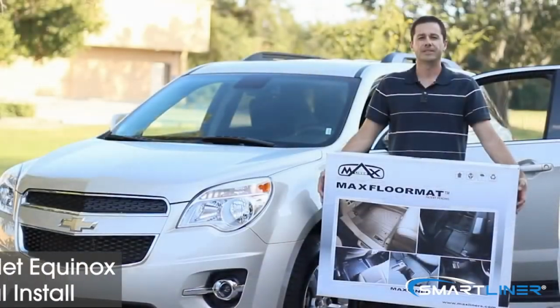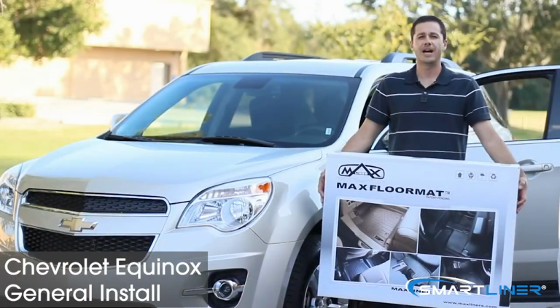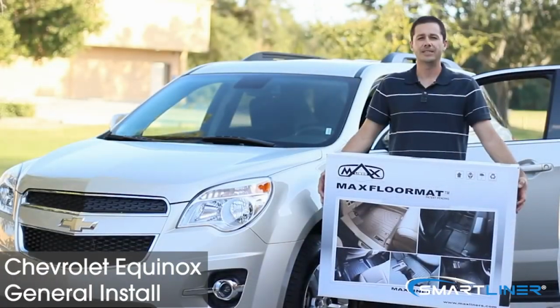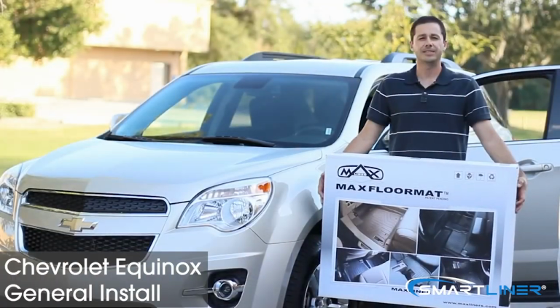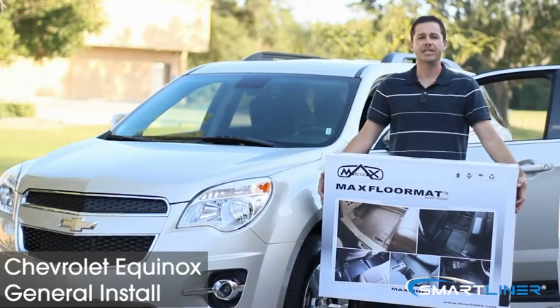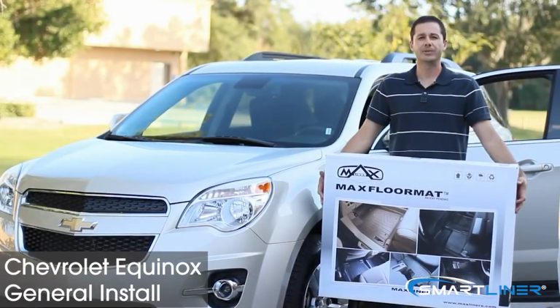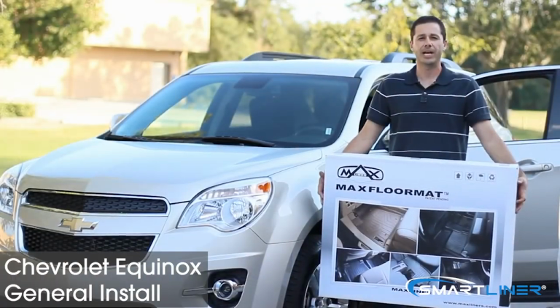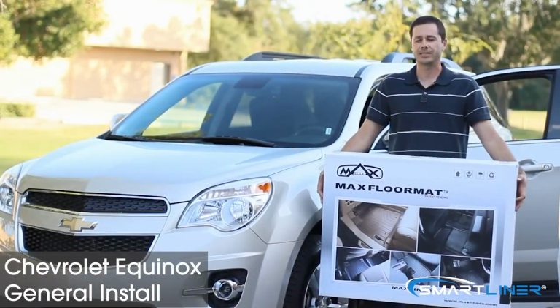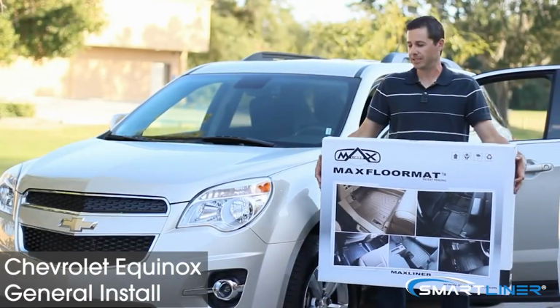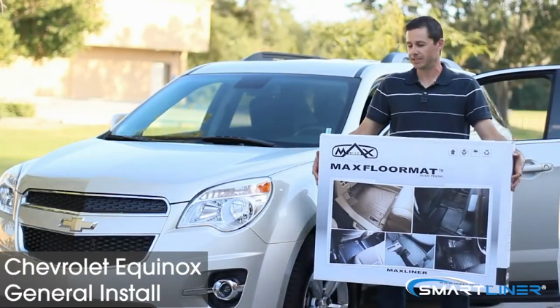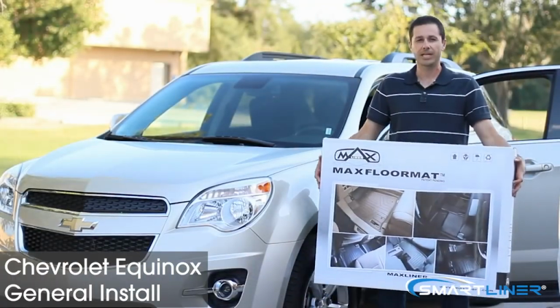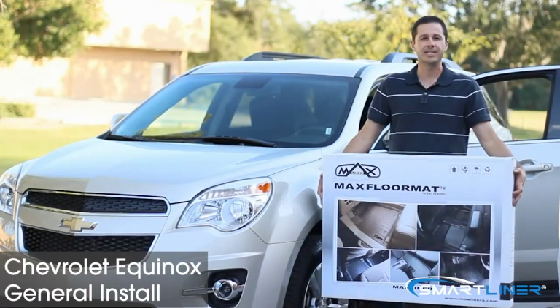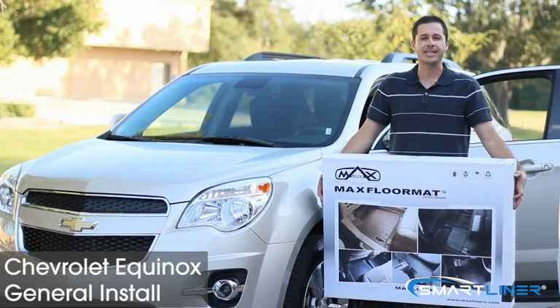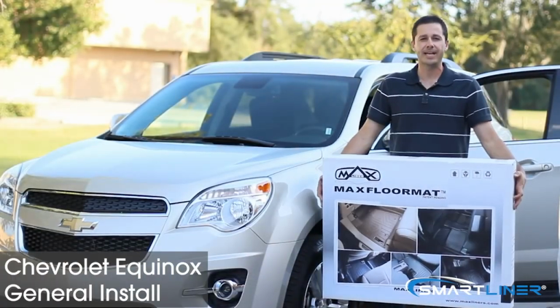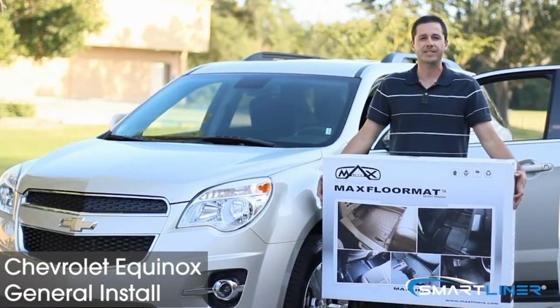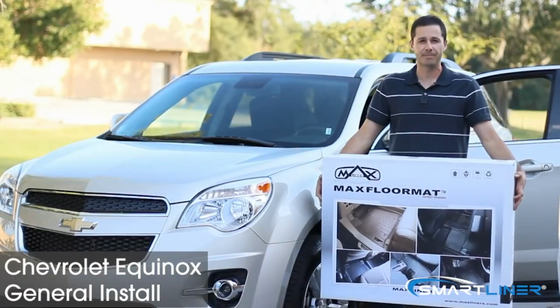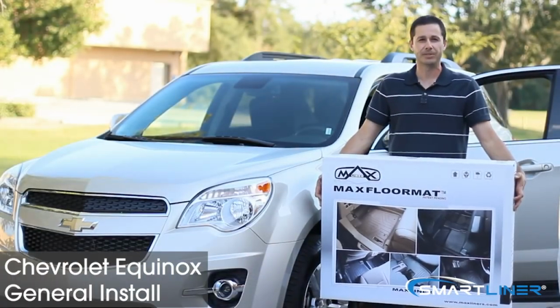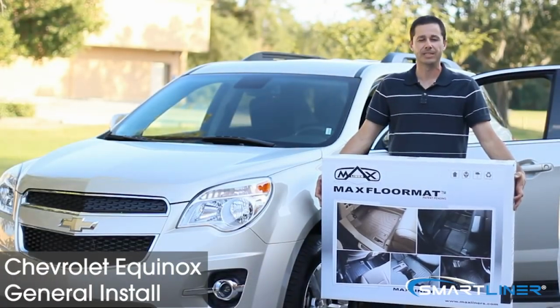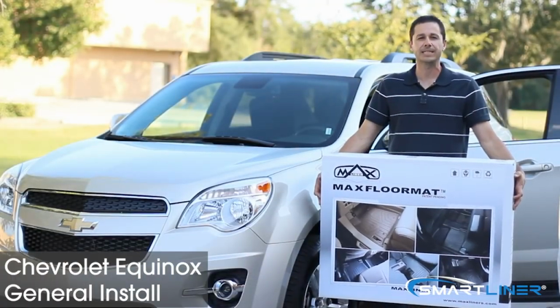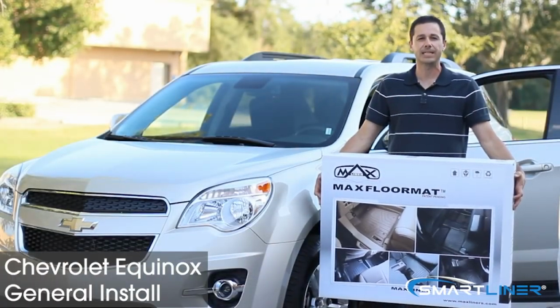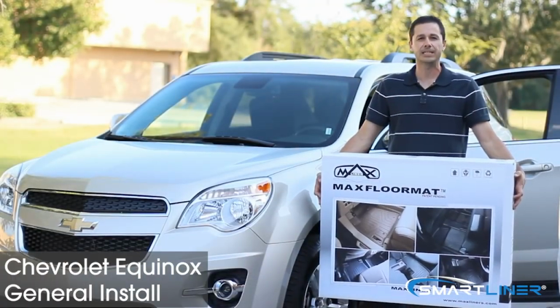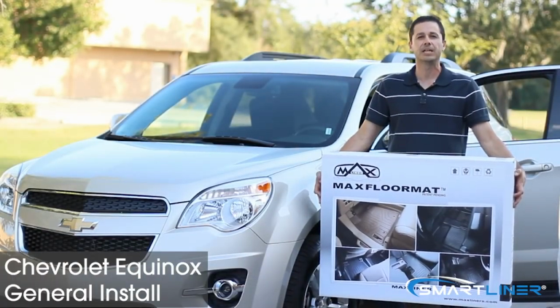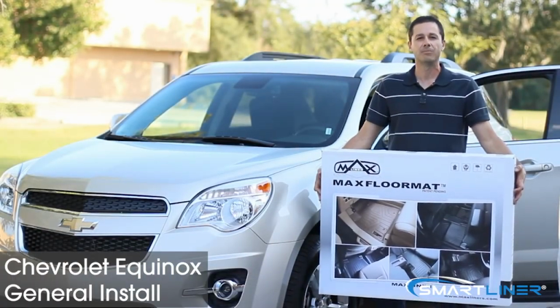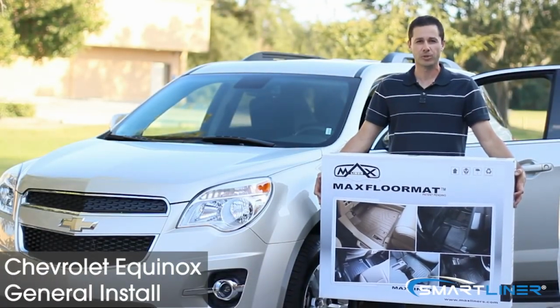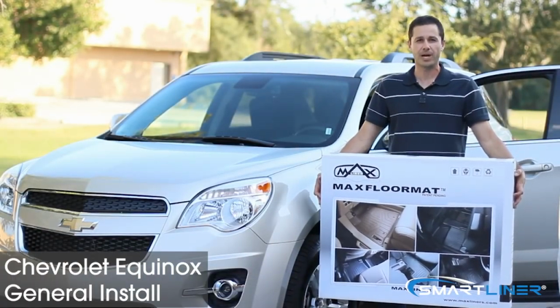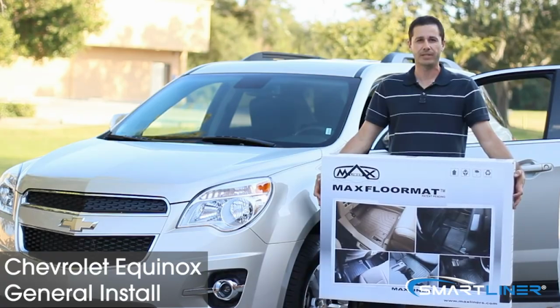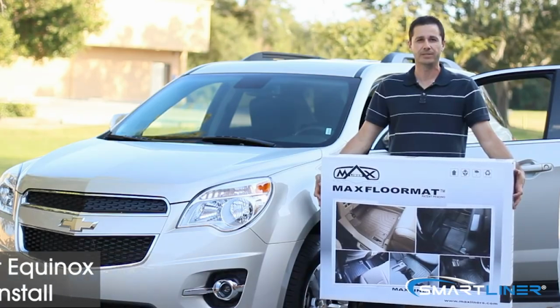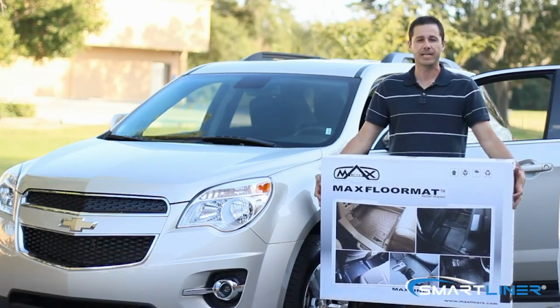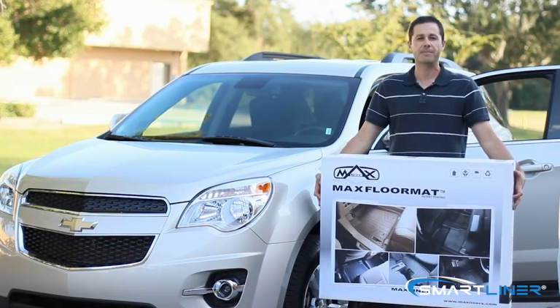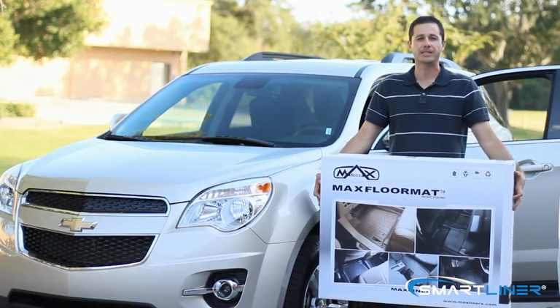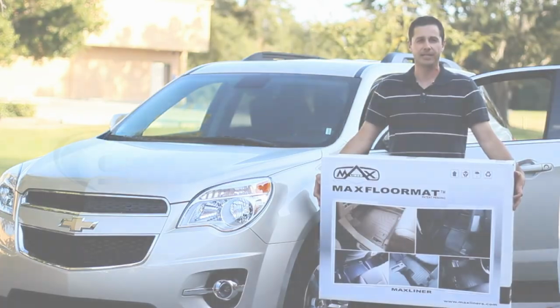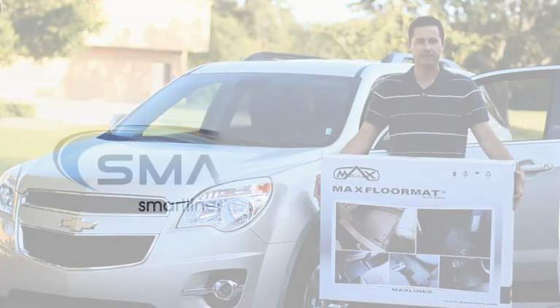All right, Chevy Equinox. Installation is that simple. Less cleaning, more driving. That's Max Liner.